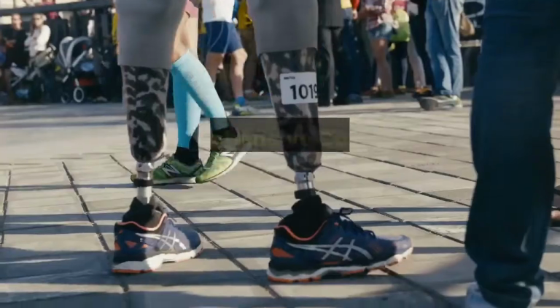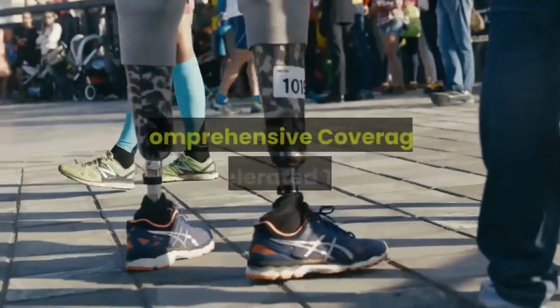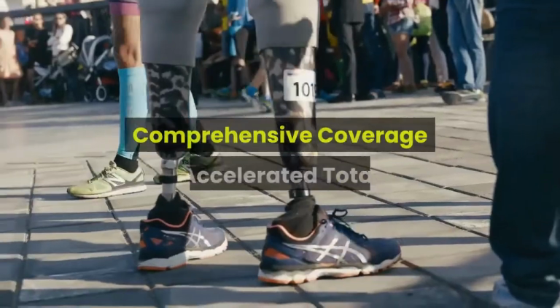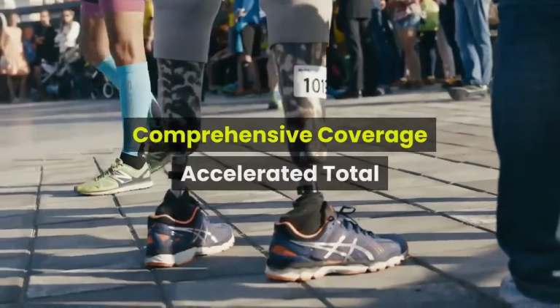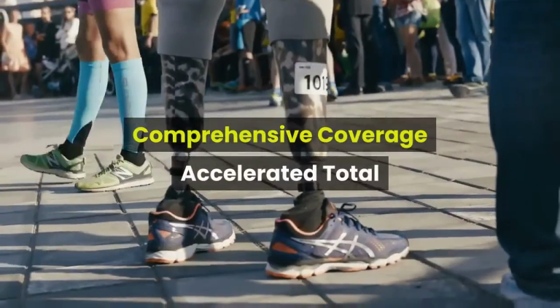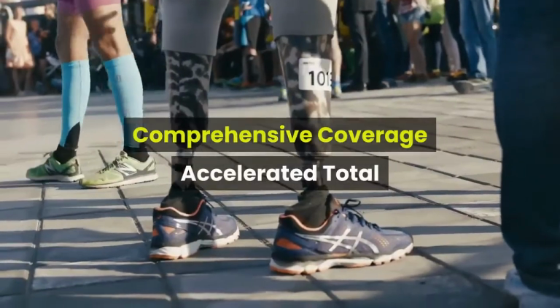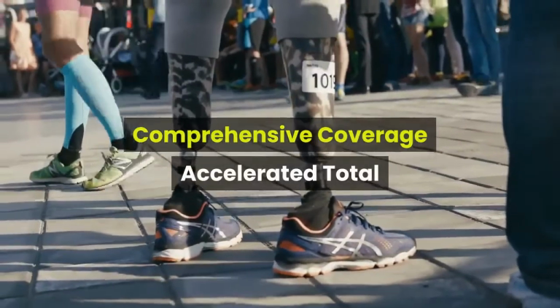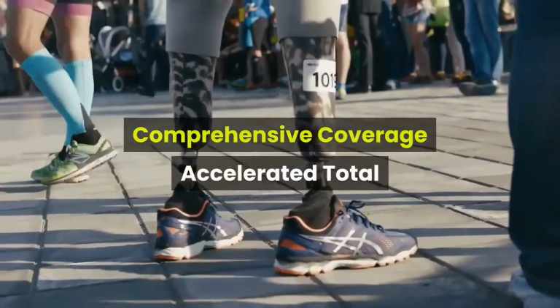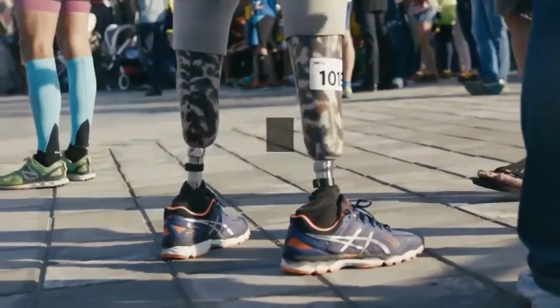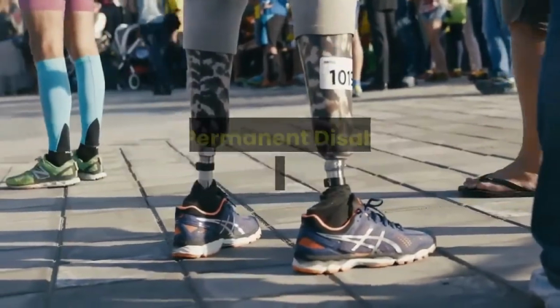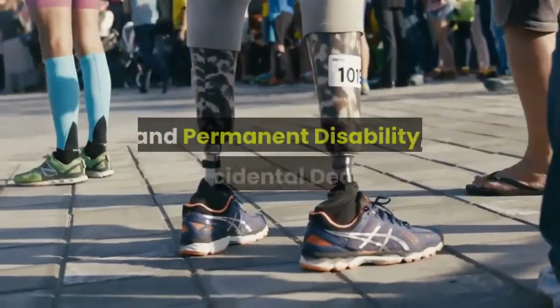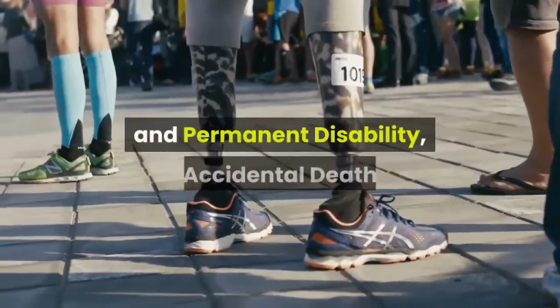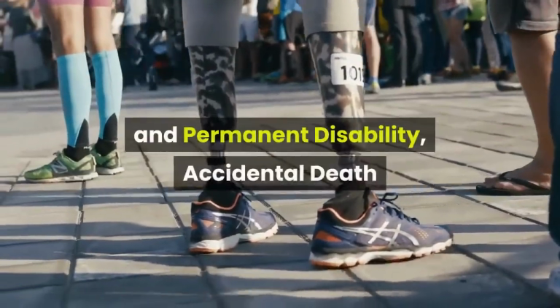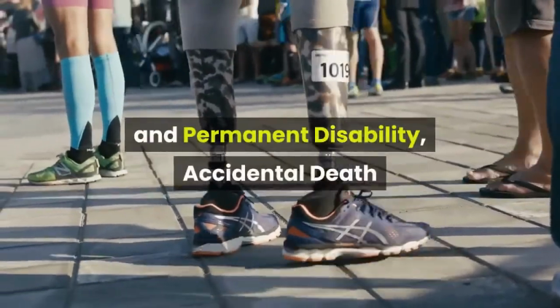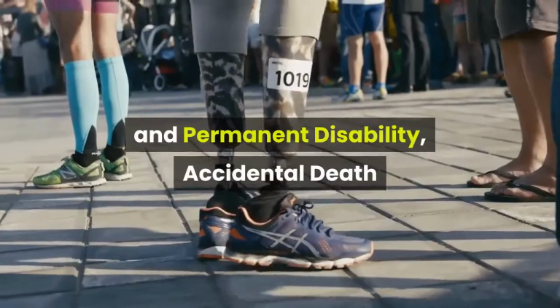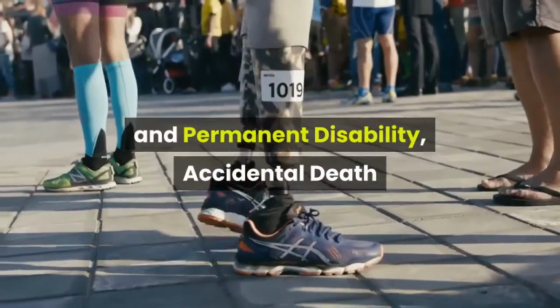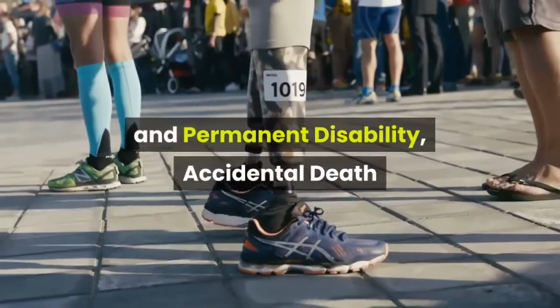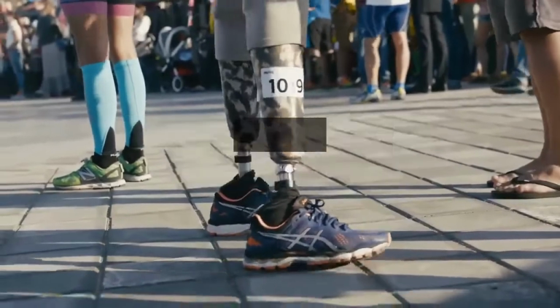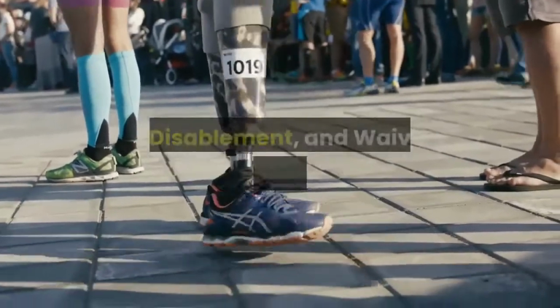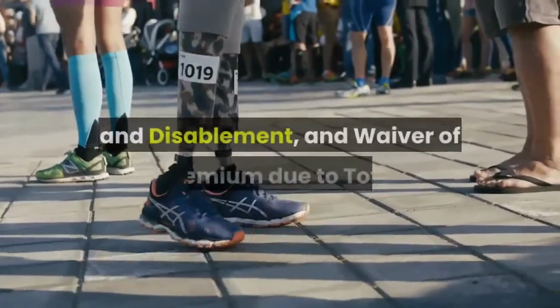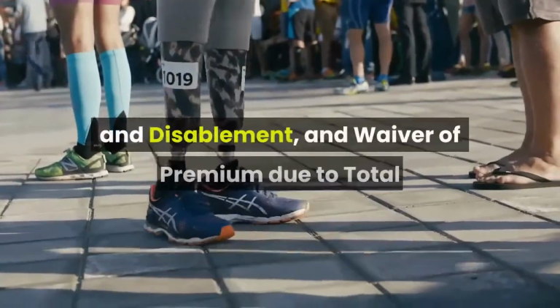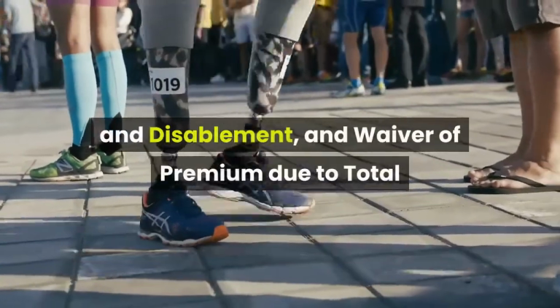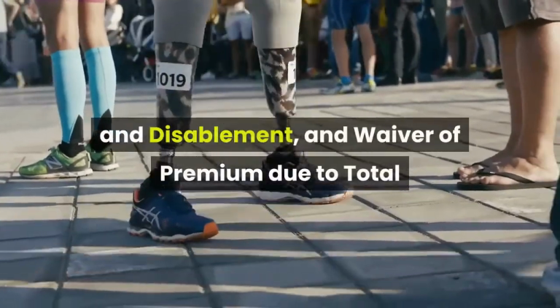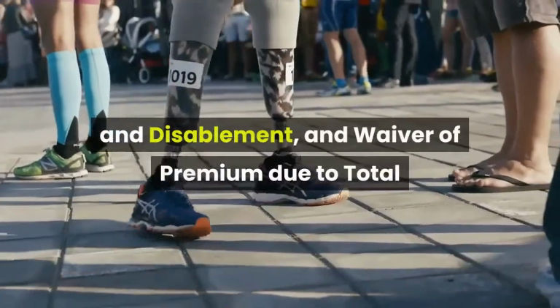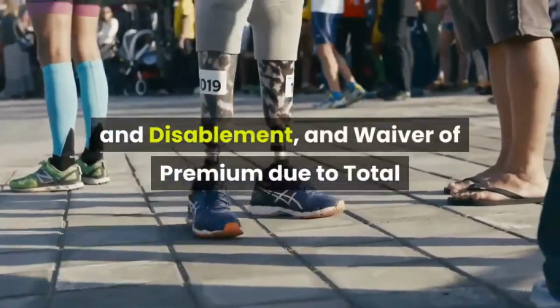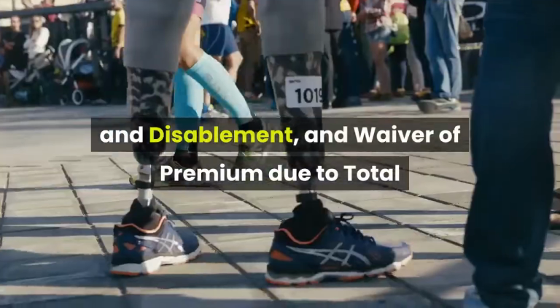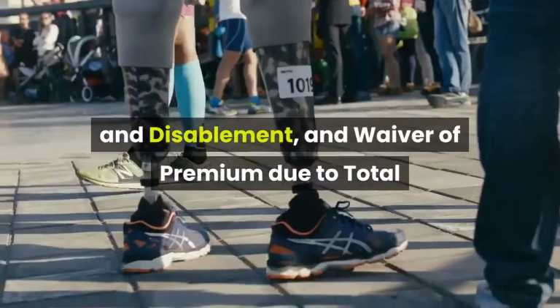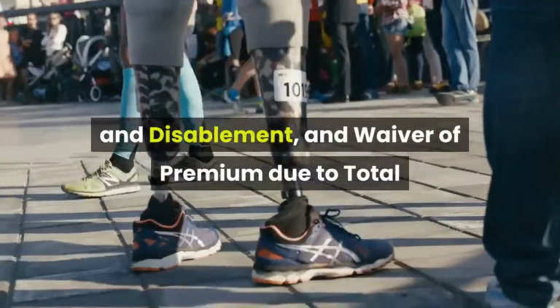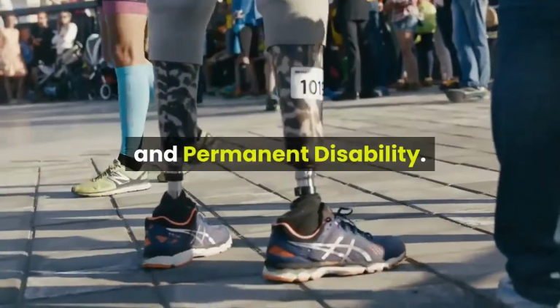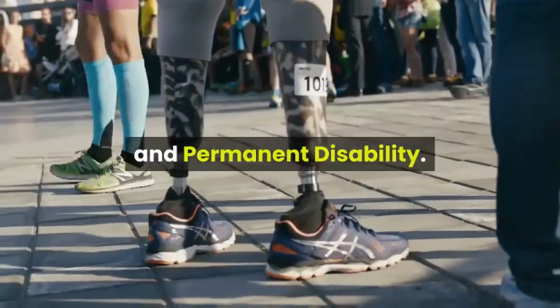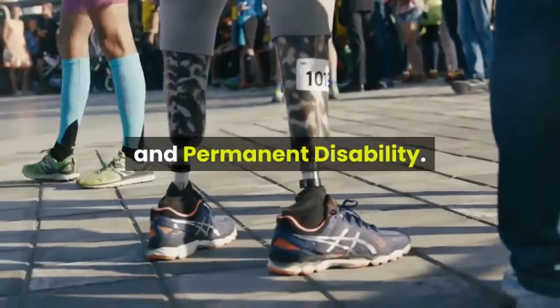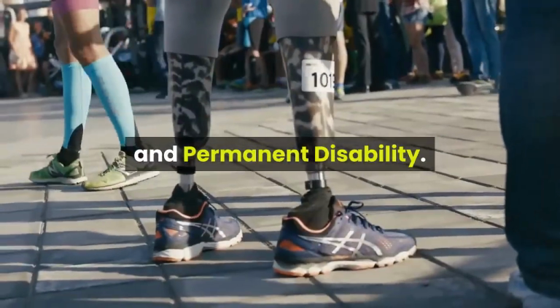PRU Life Your Term offers comprehensive coverage, including accelerated total and permanent disability, accidental death and disablement, and waiver of premium due to total and permanent disability.